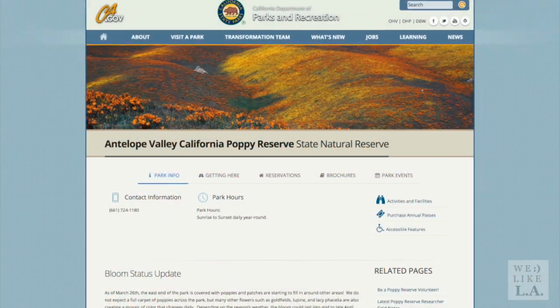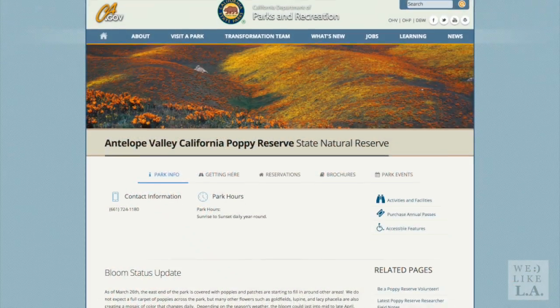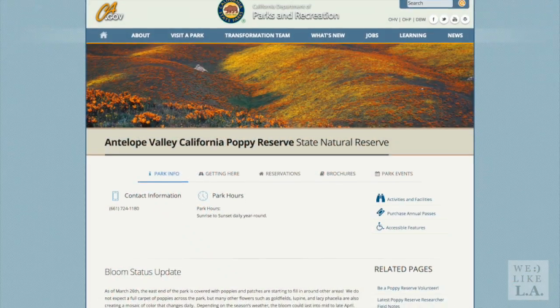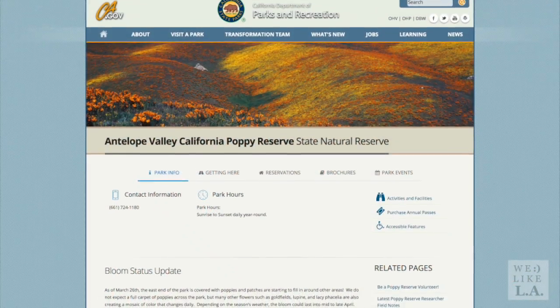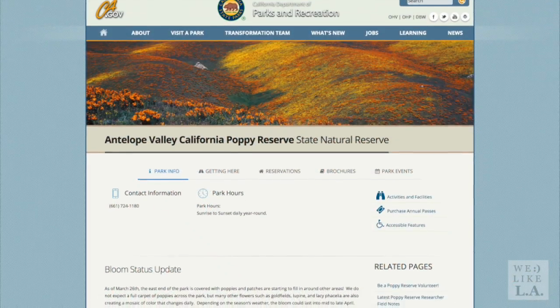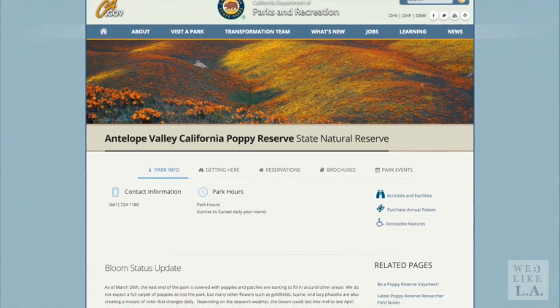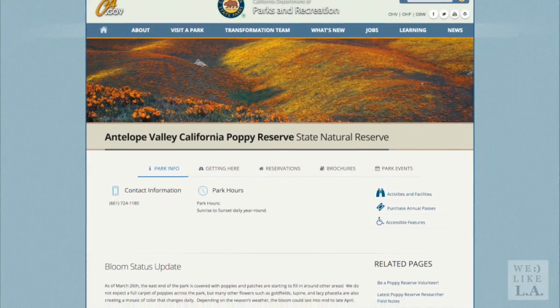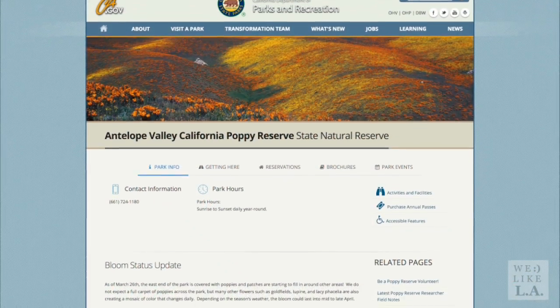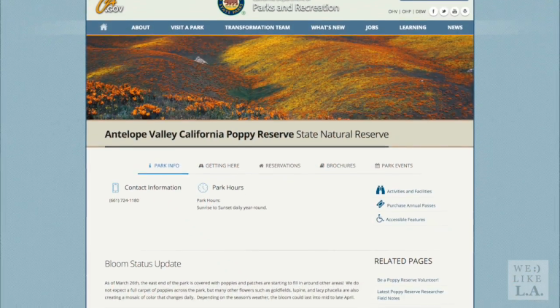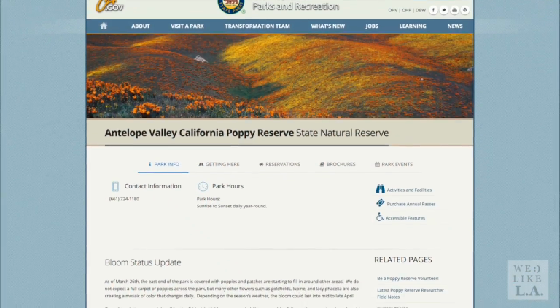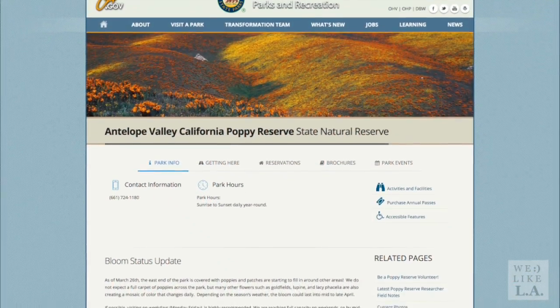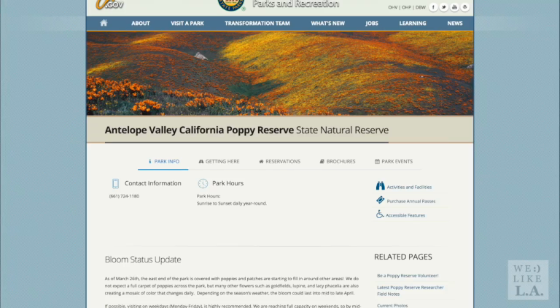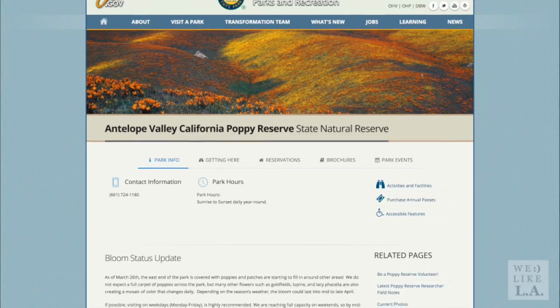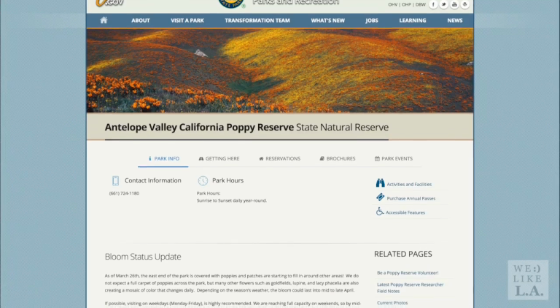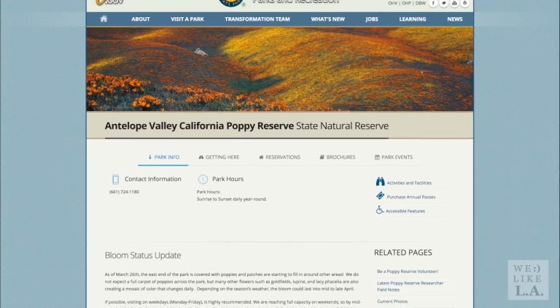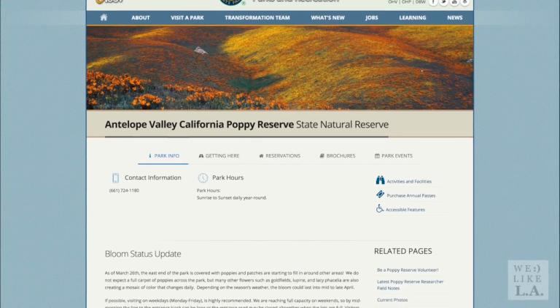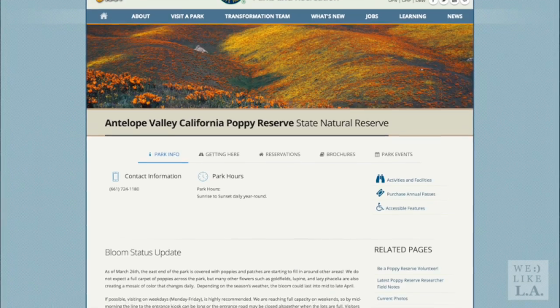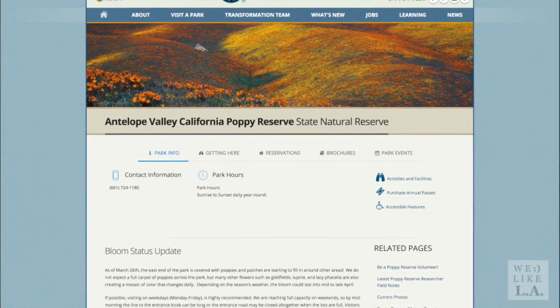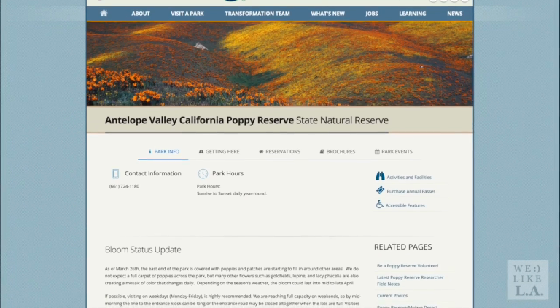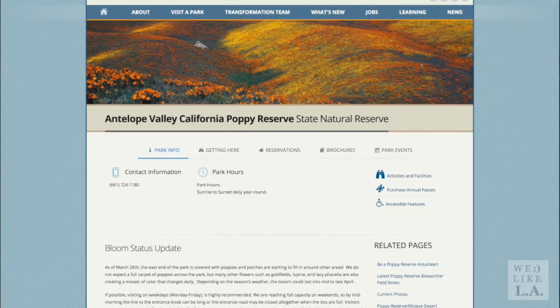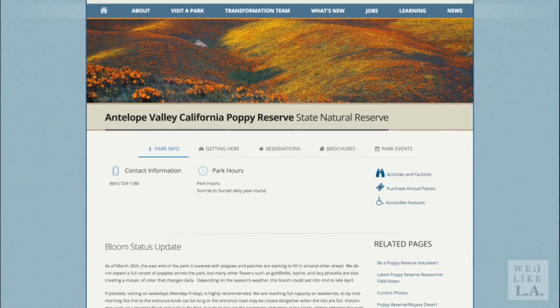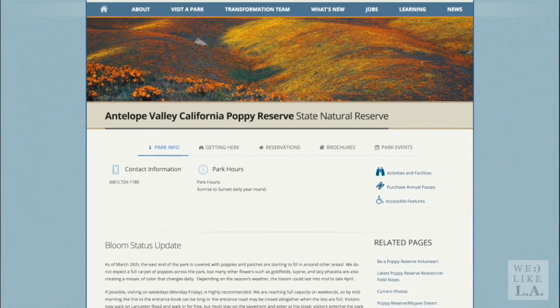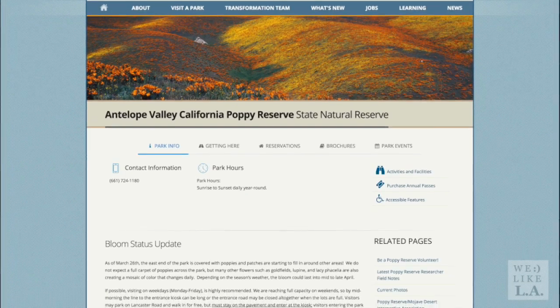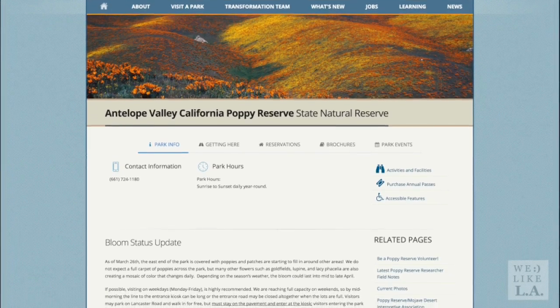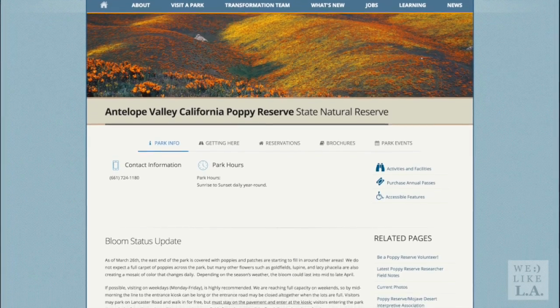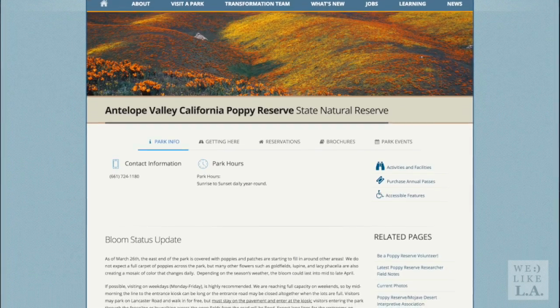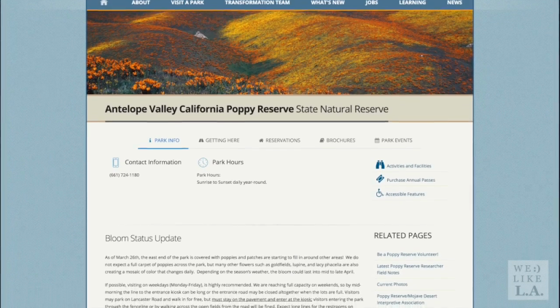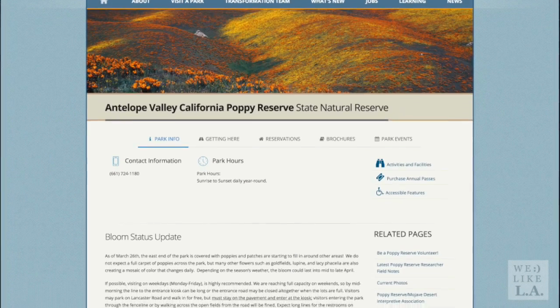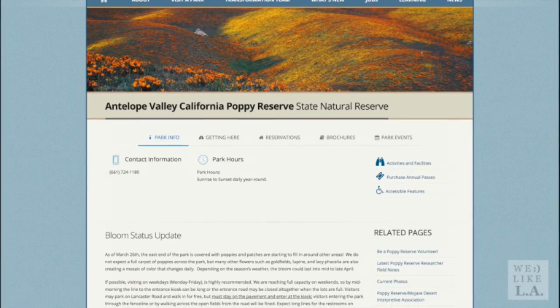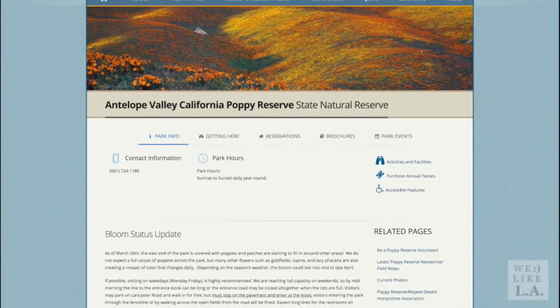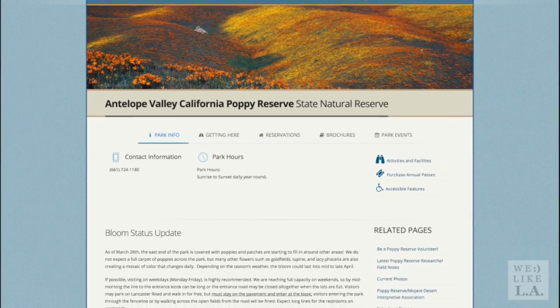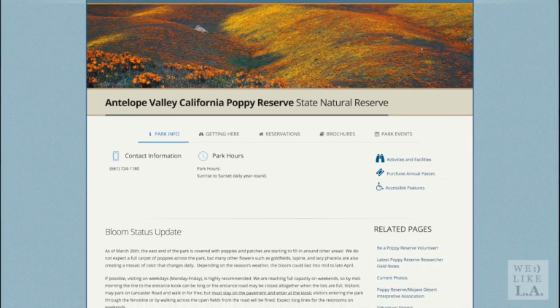I would highly recommend coming early and on a weekday if at all possible. Lastly, if you're planning a trip, you should definitely check out the official parks website to see their updates about the current conditions.